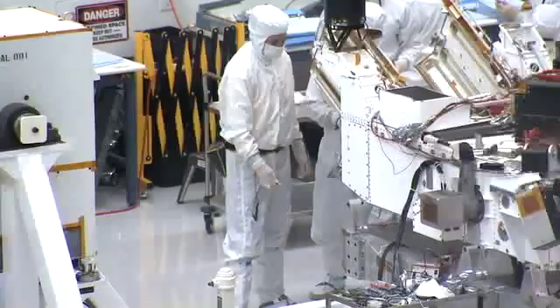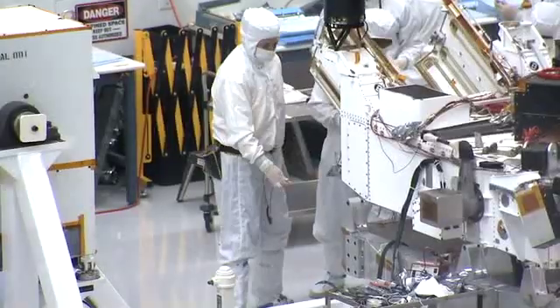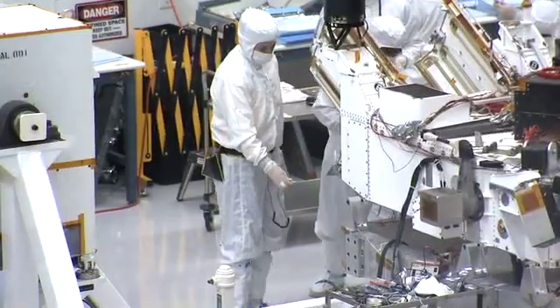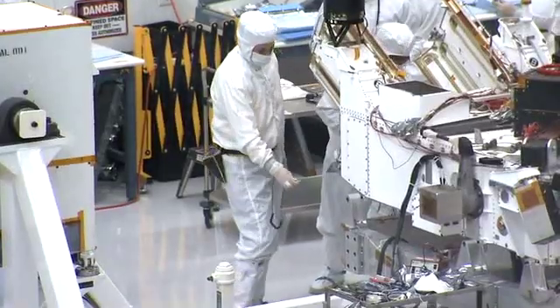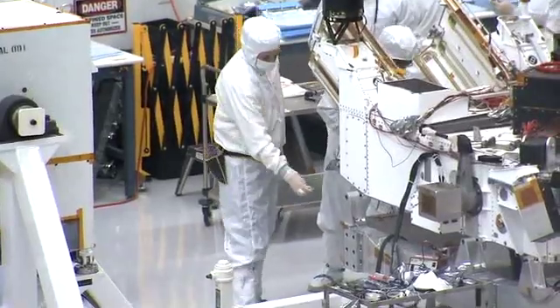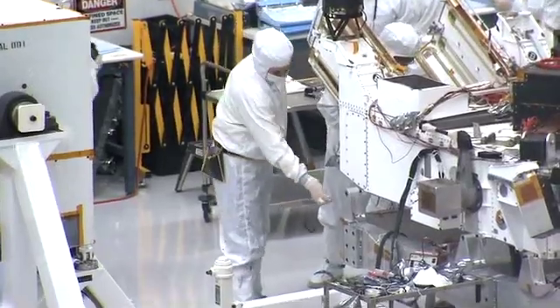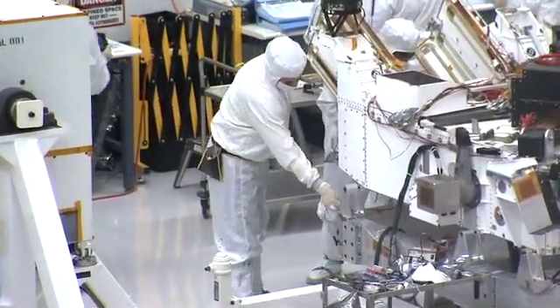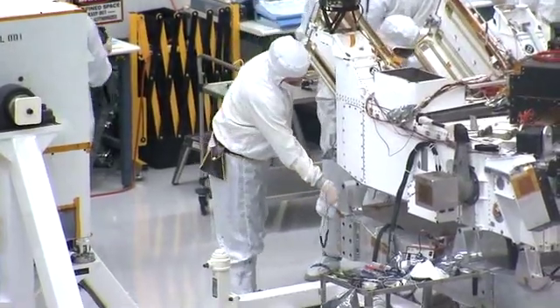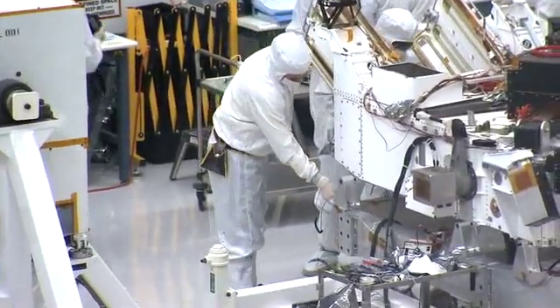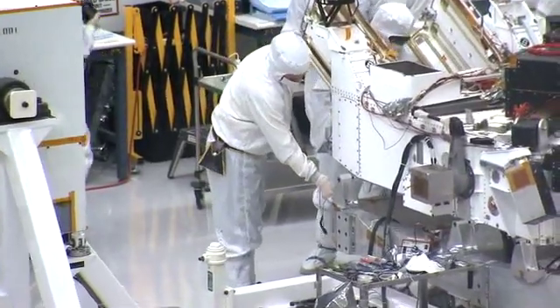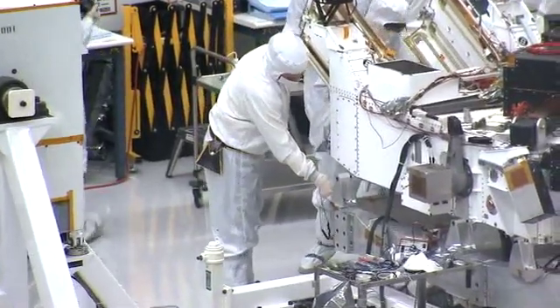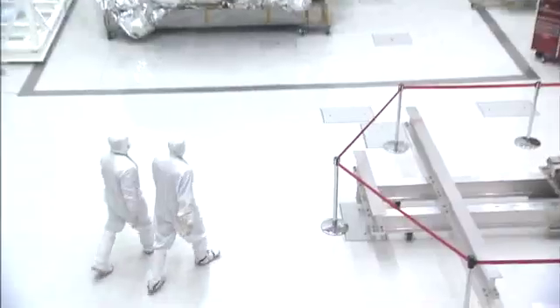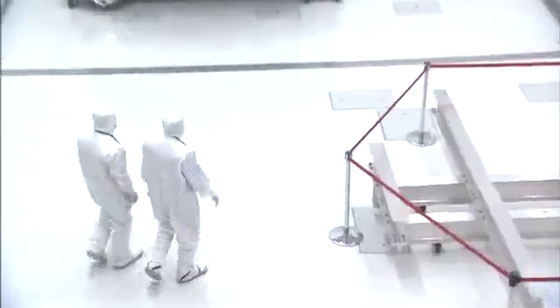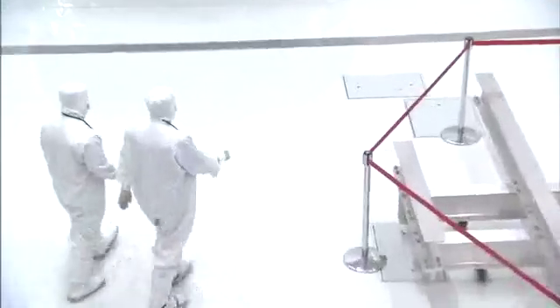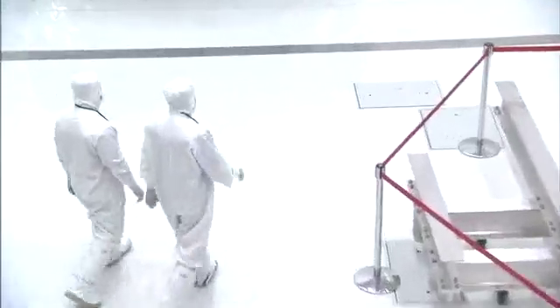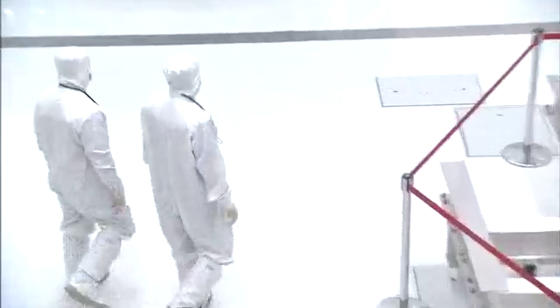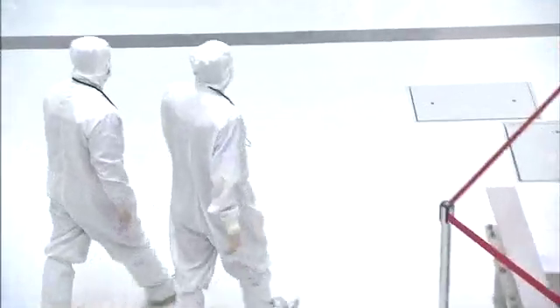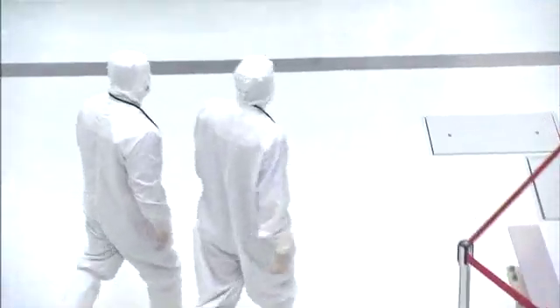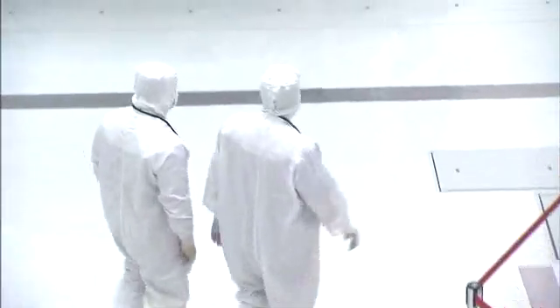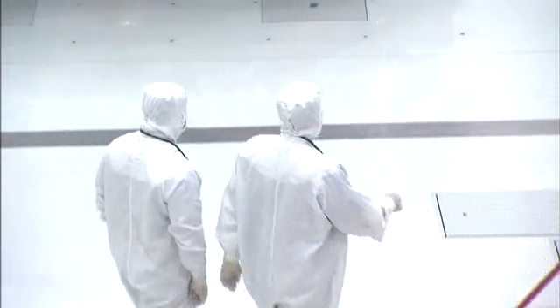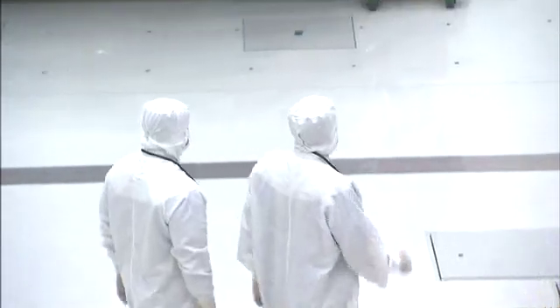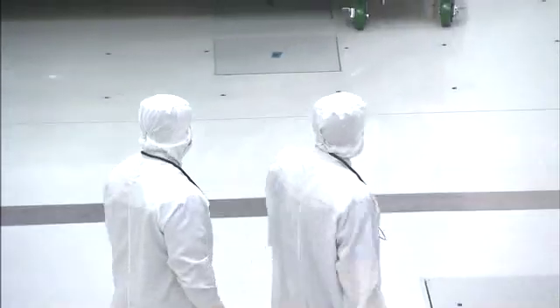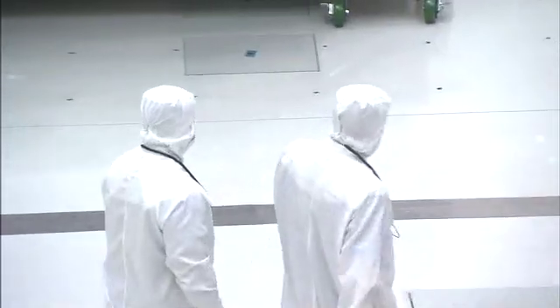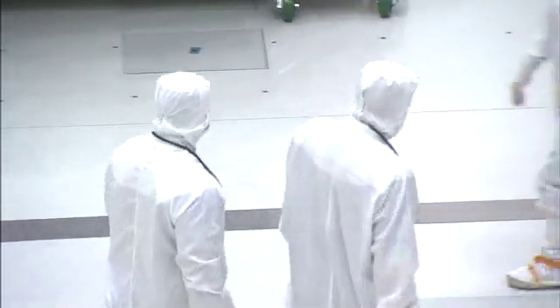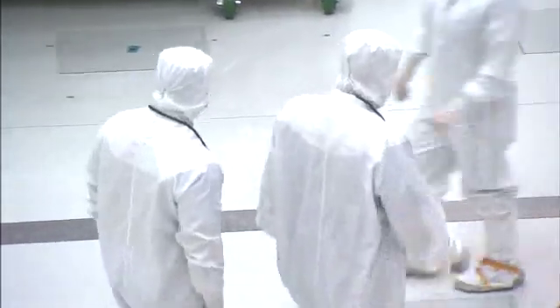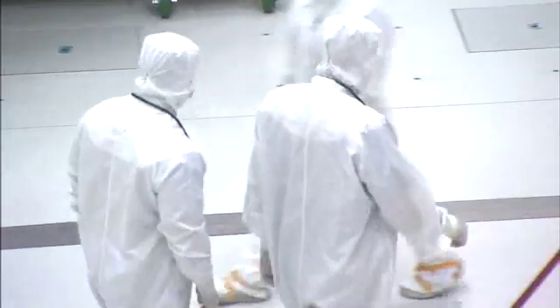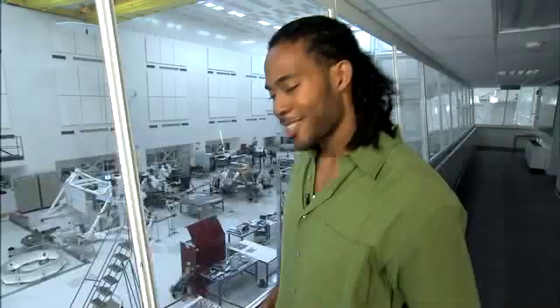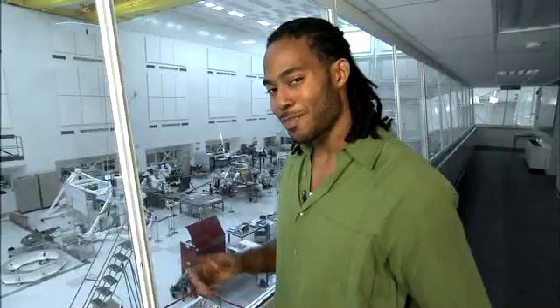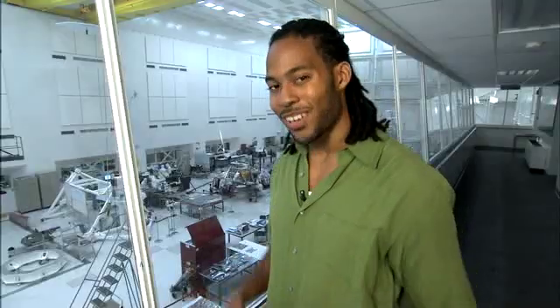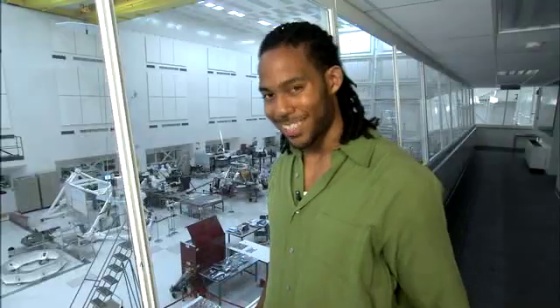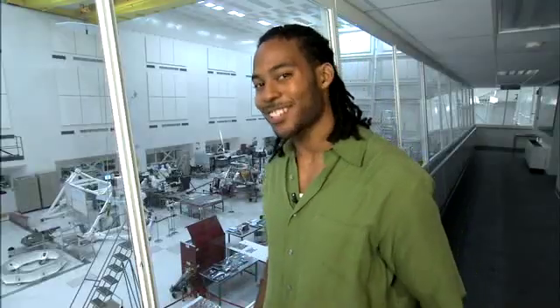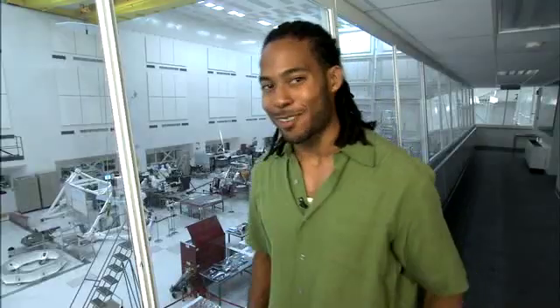So to prevent static electricity and contamination, we wear a special clean room garment you may have noticed. We call it a bunny suit. Come on, let's suit up.